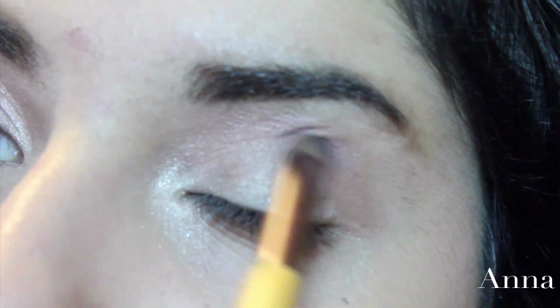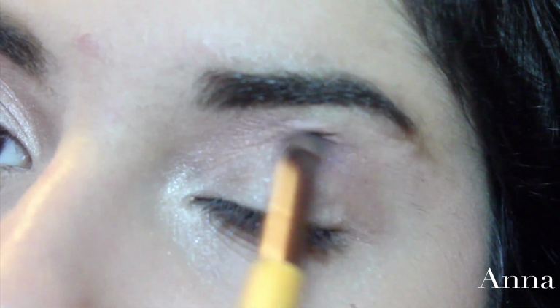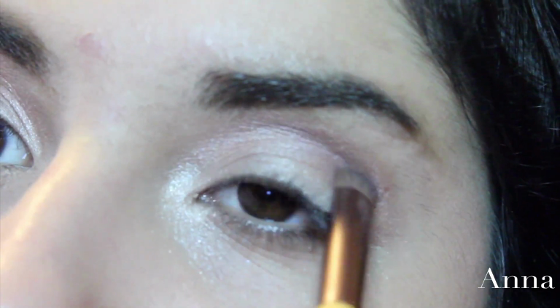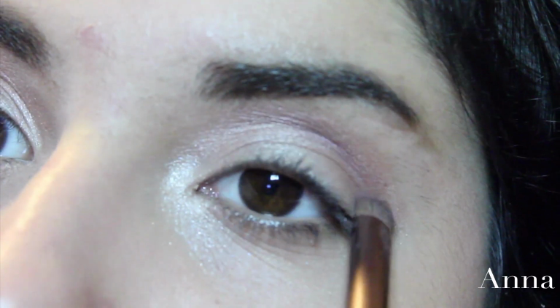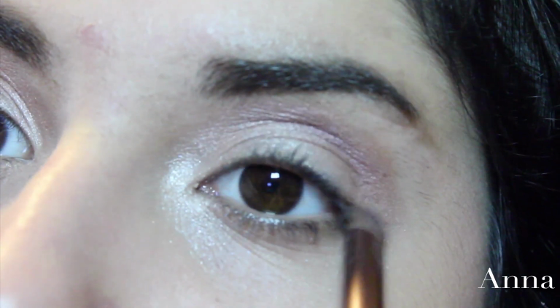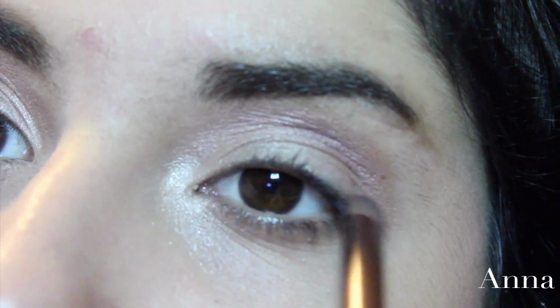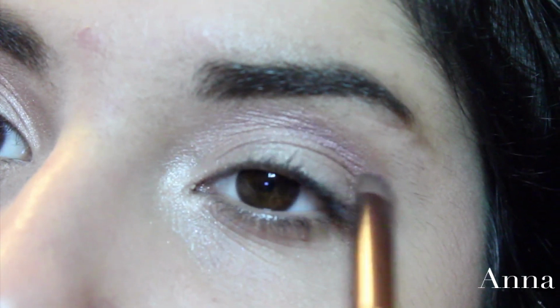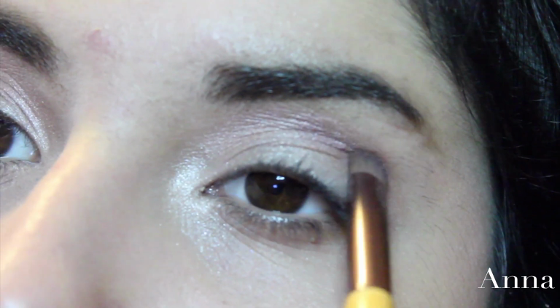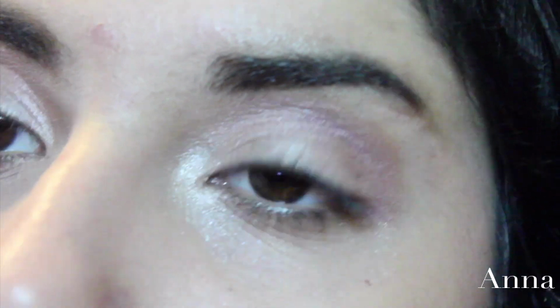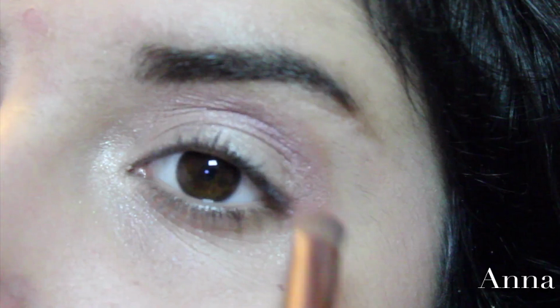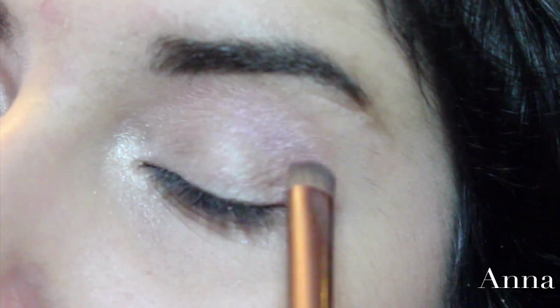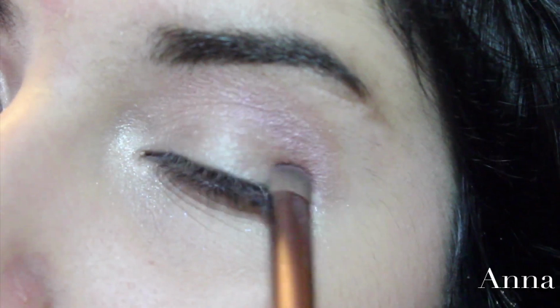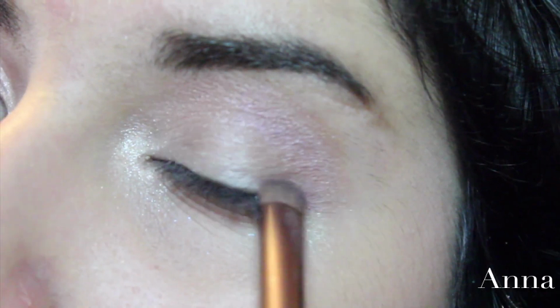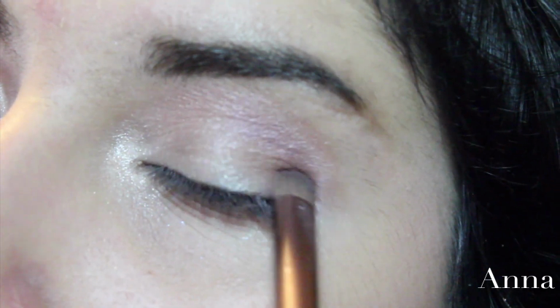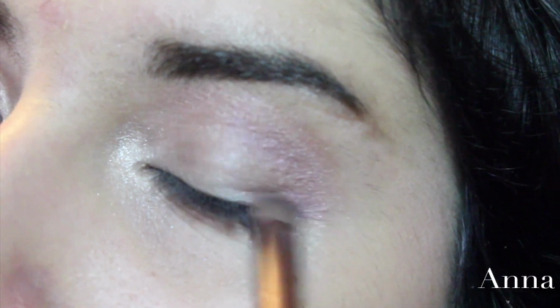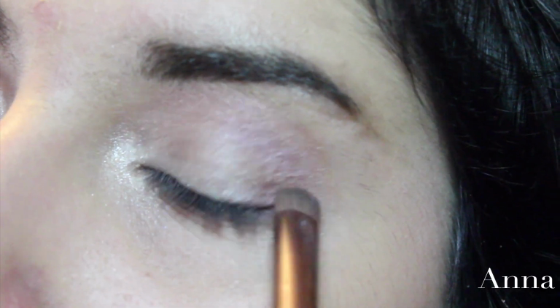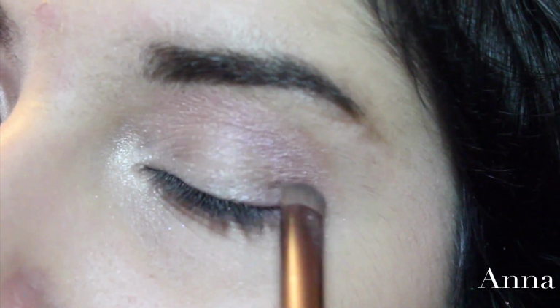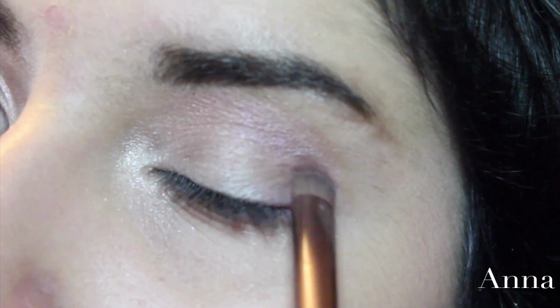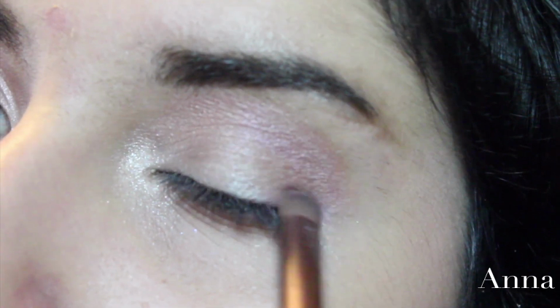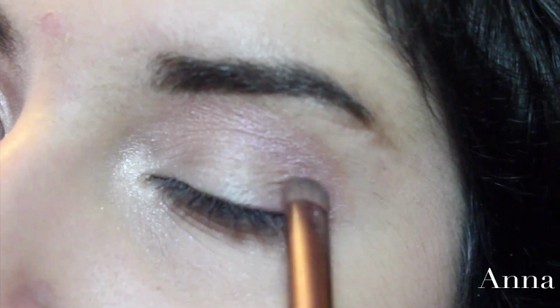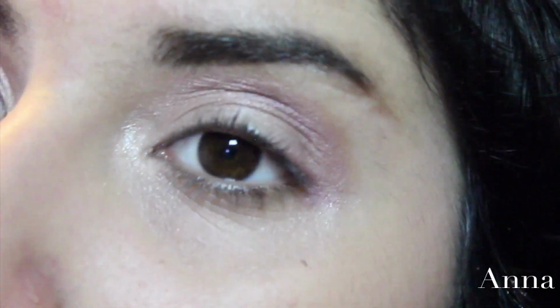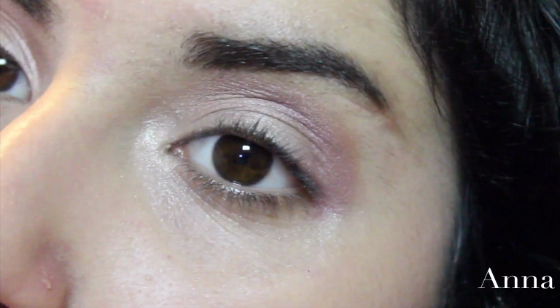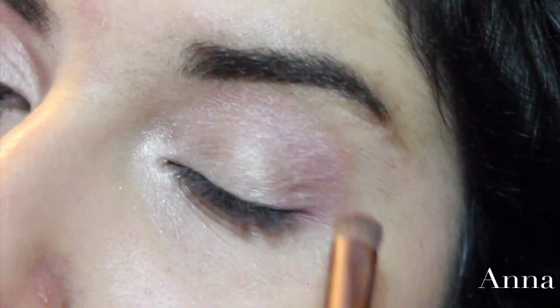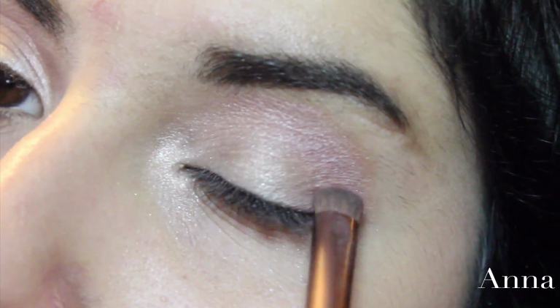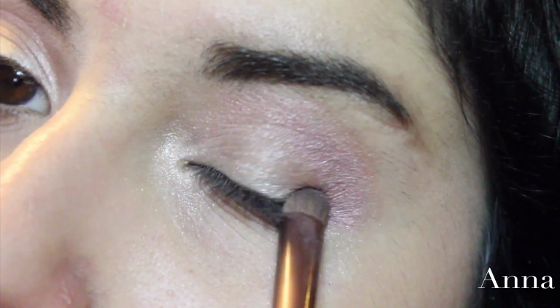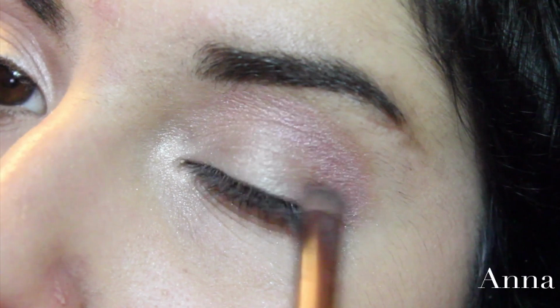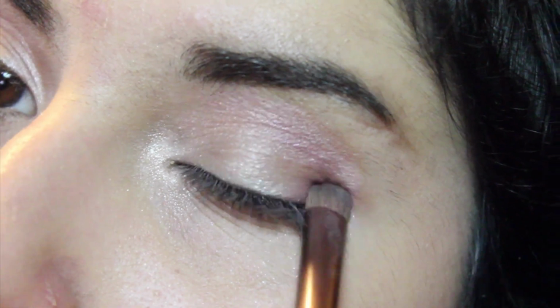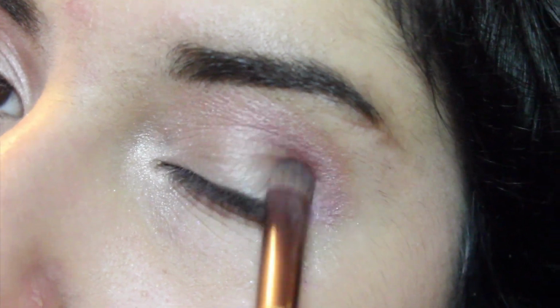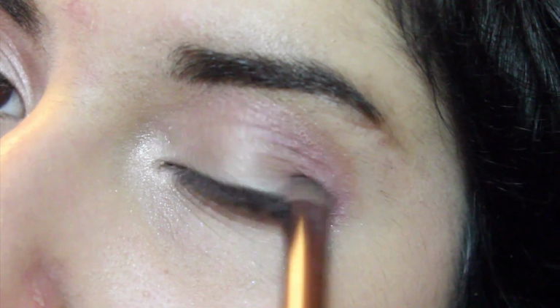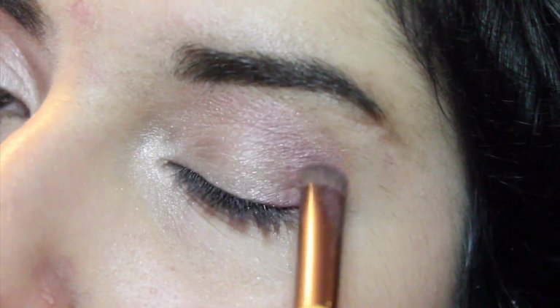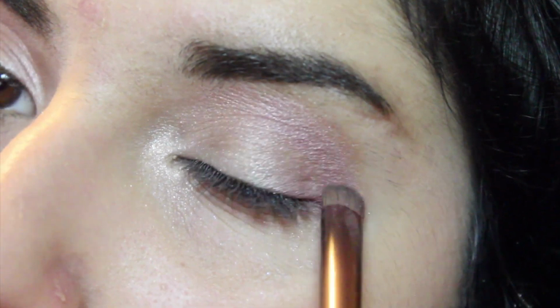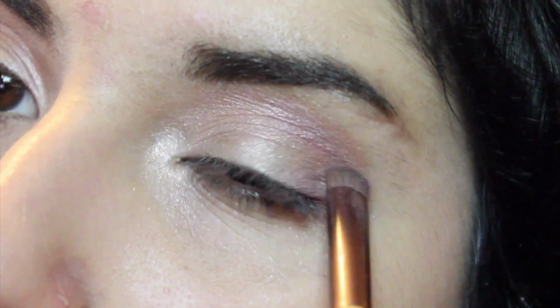I'm going to show you guys how to get this eye look now.